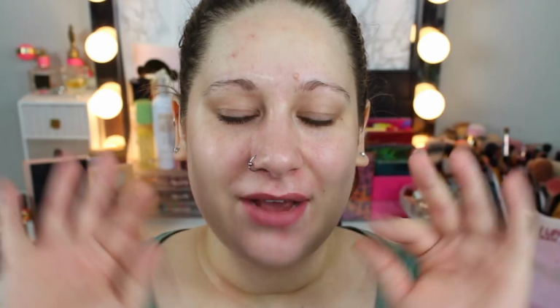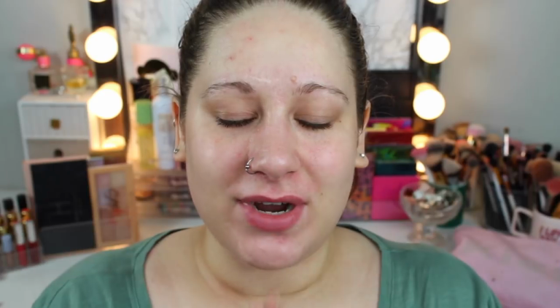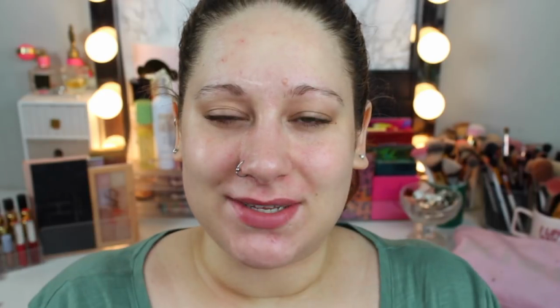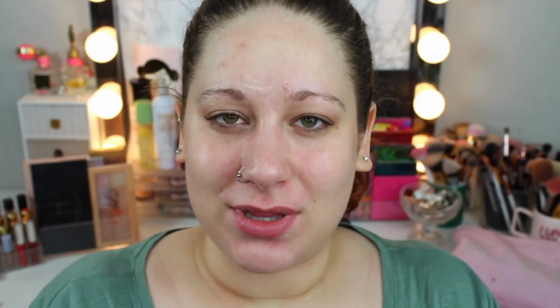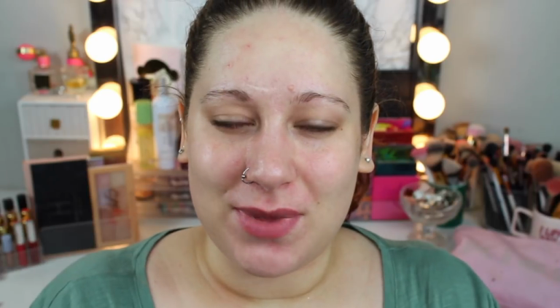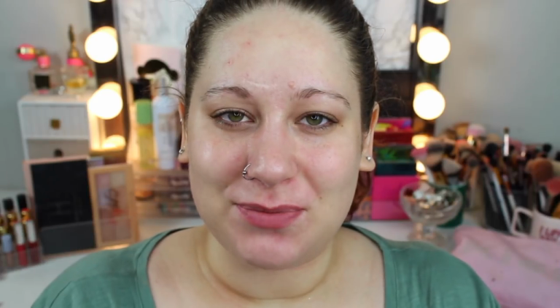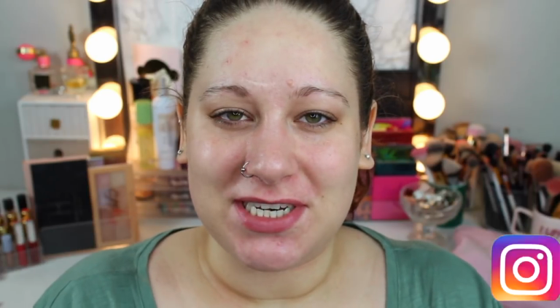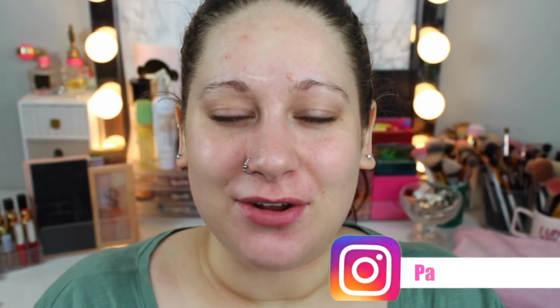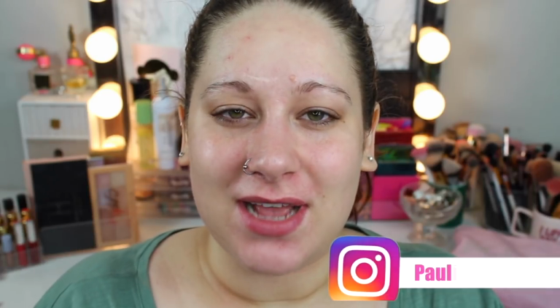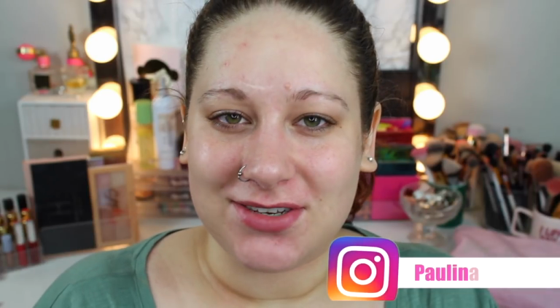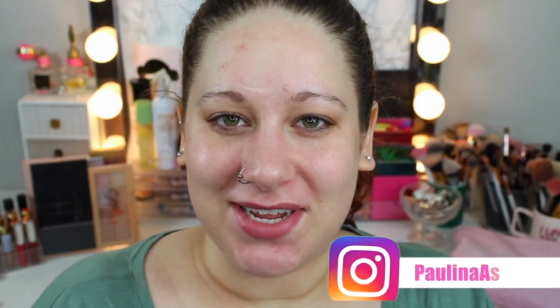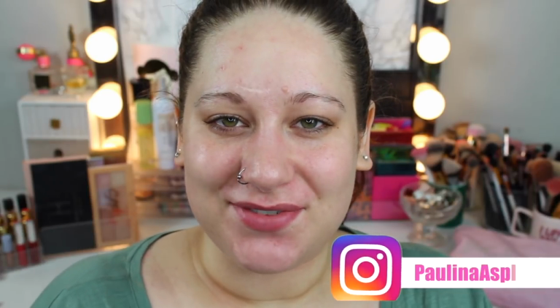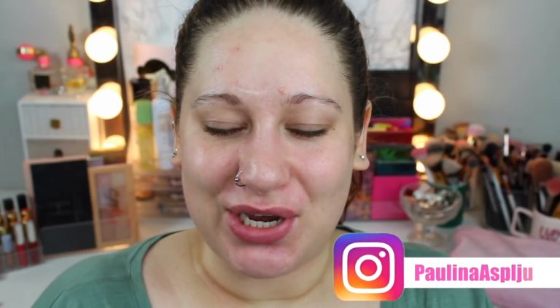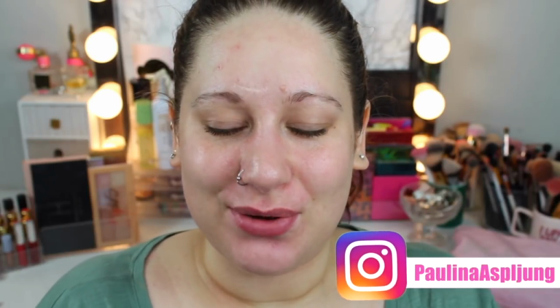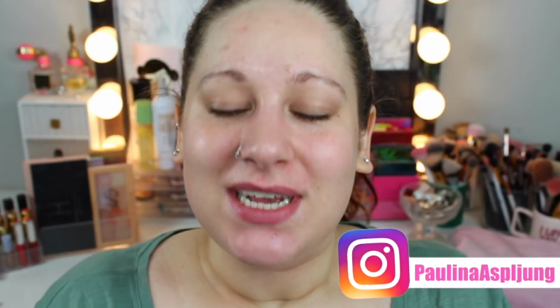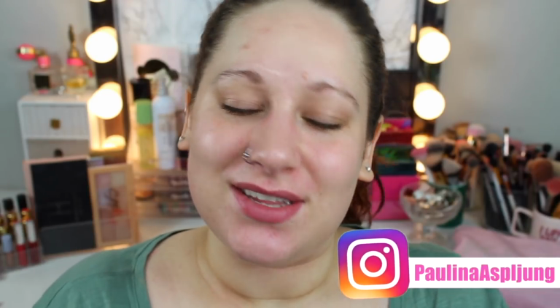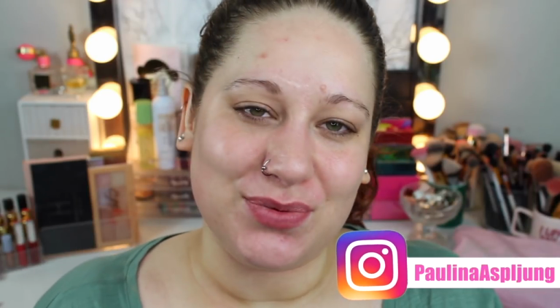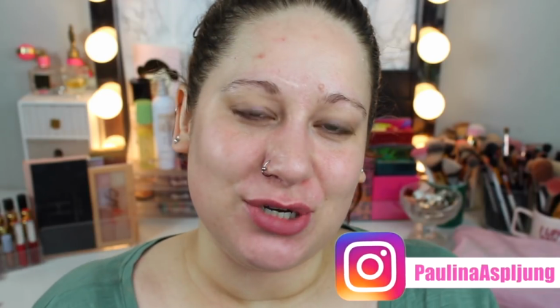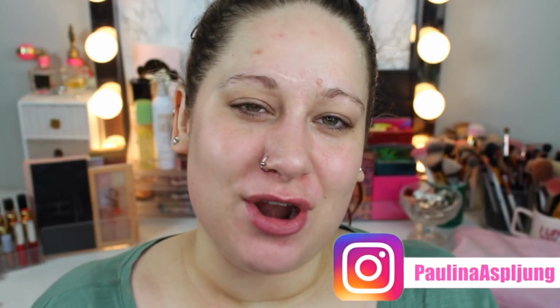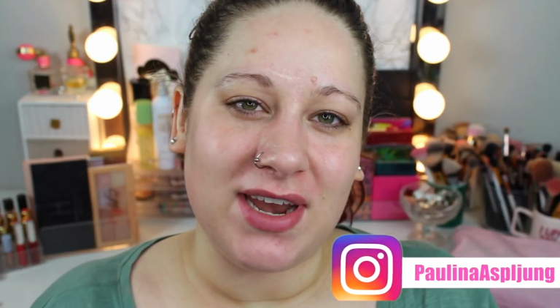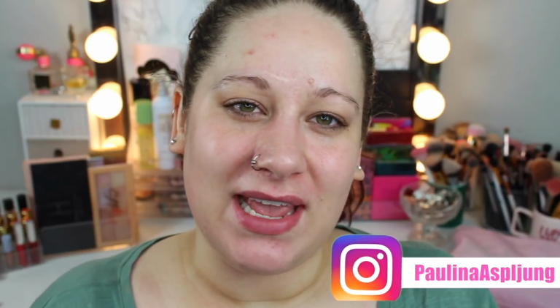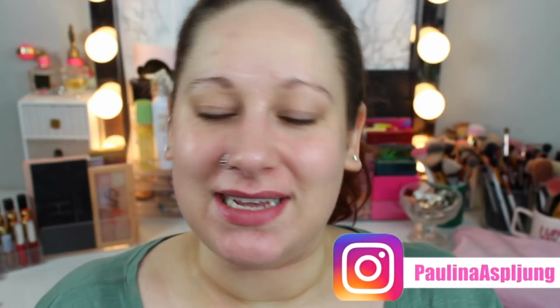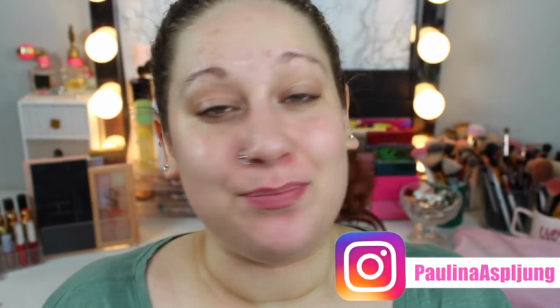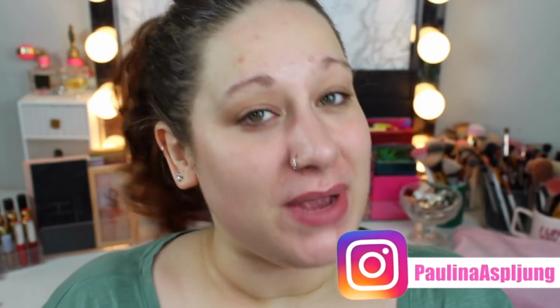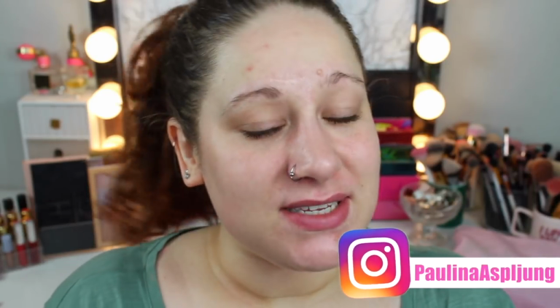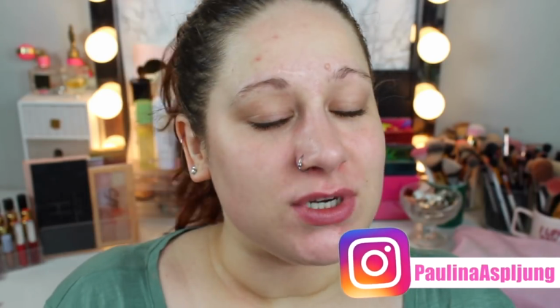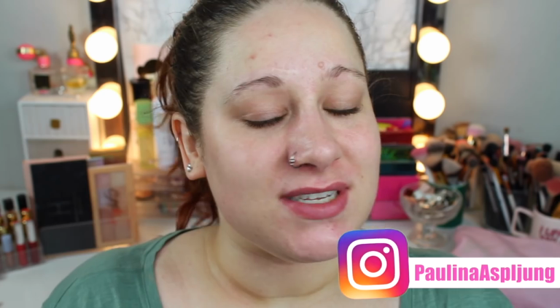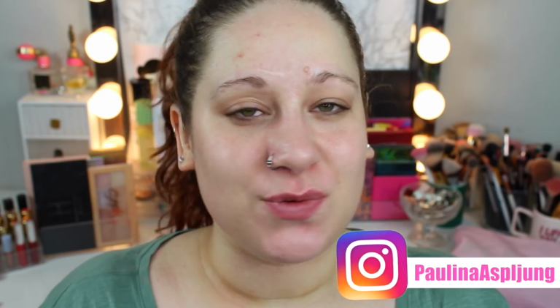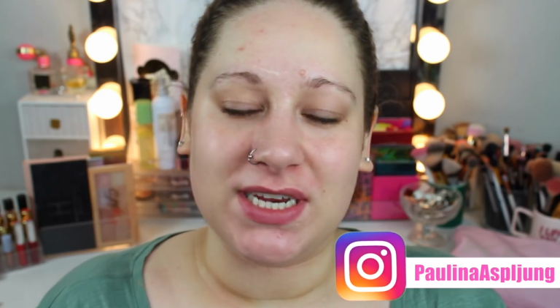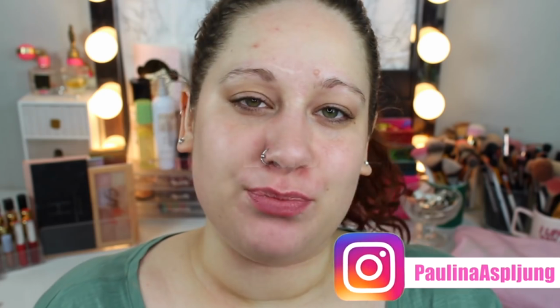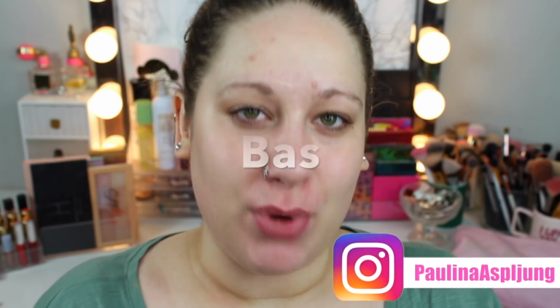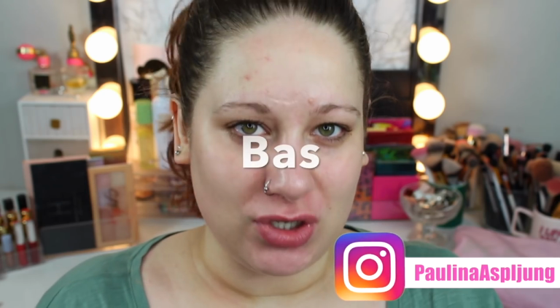Hi friends, welcome back to my channel! Today's Swedish word of the day is 'bas,' which is the Swedish word for 'boss.'